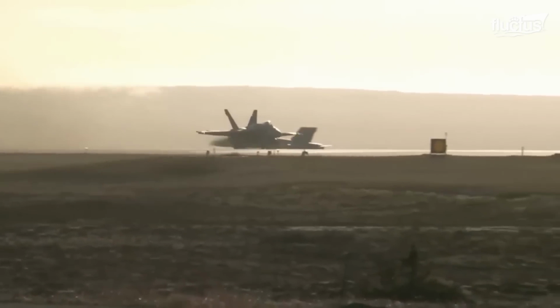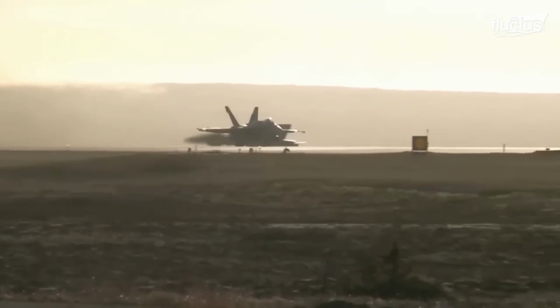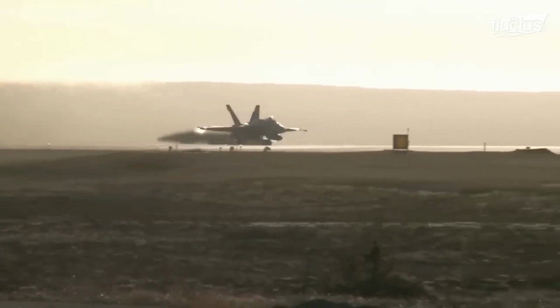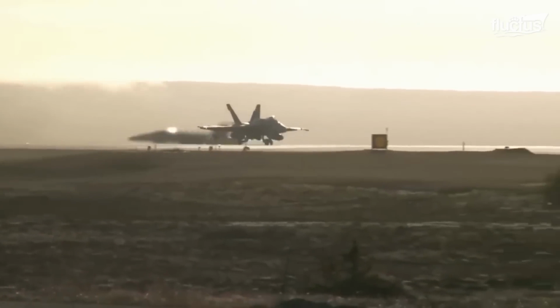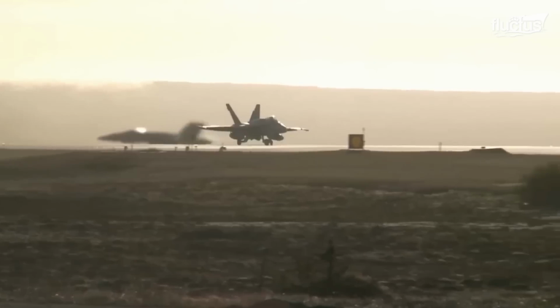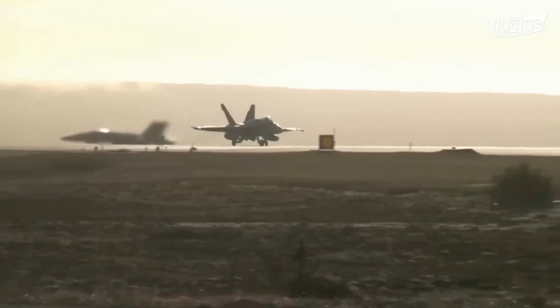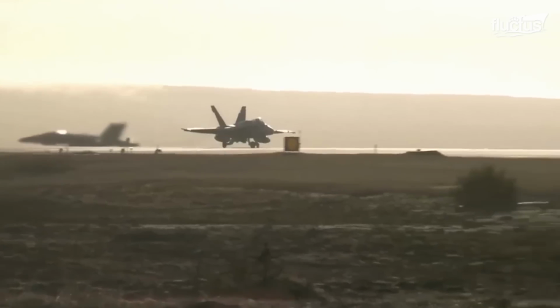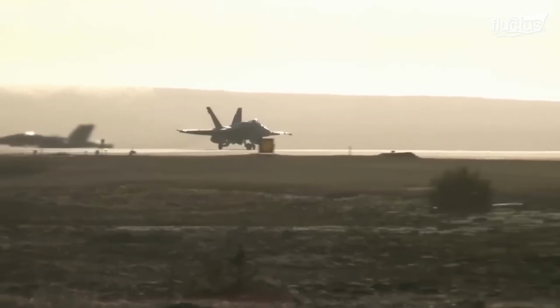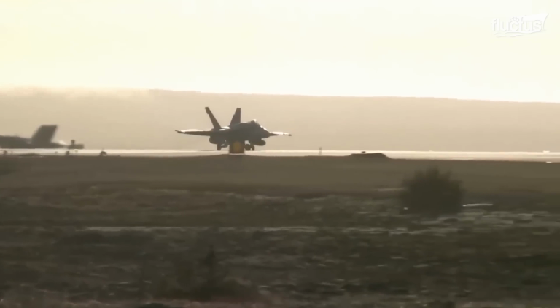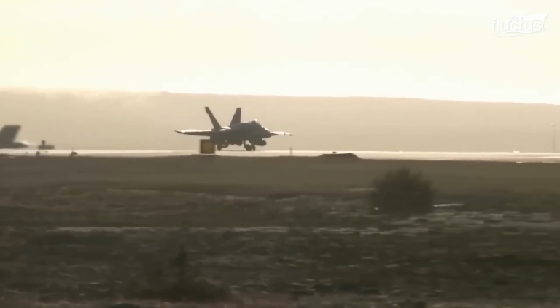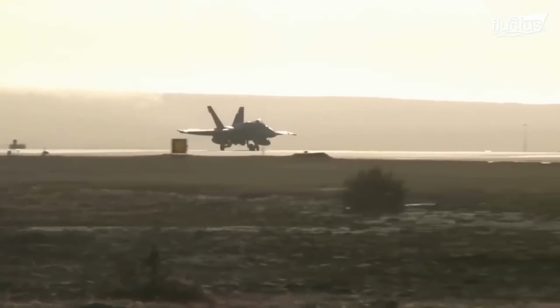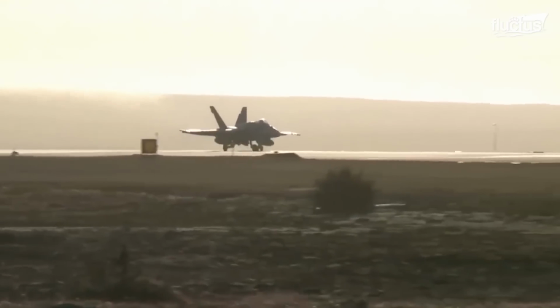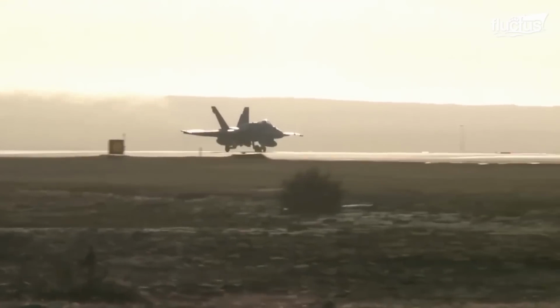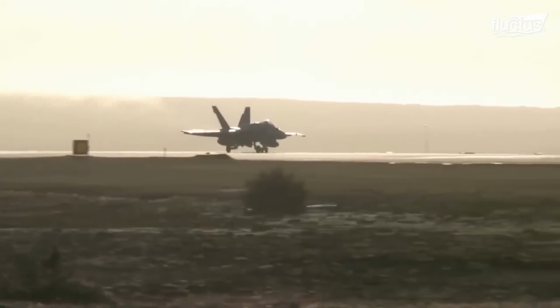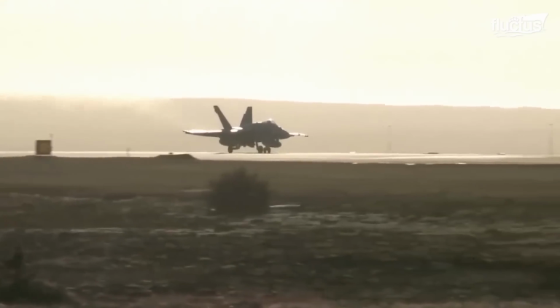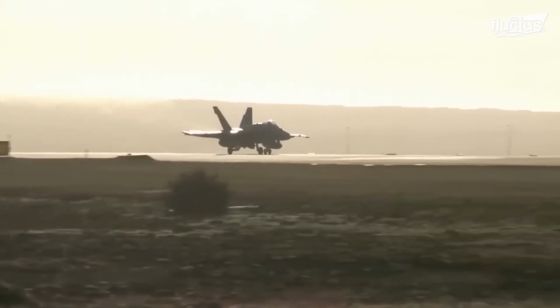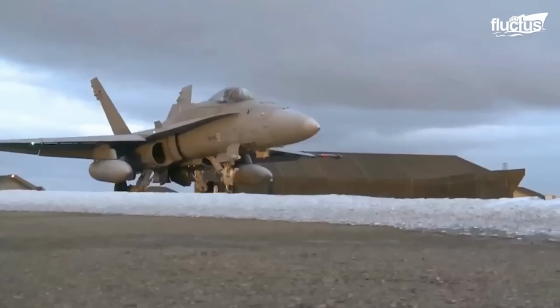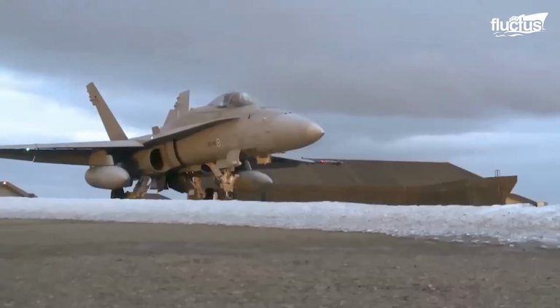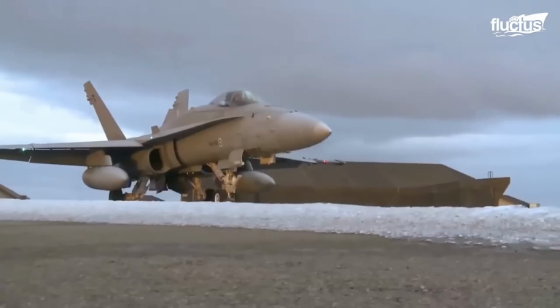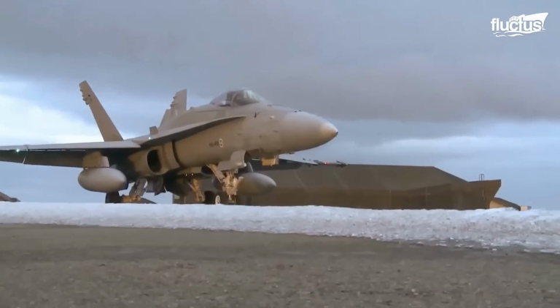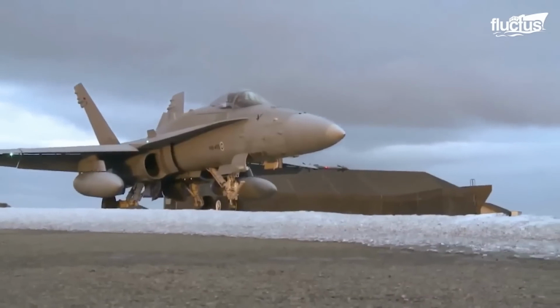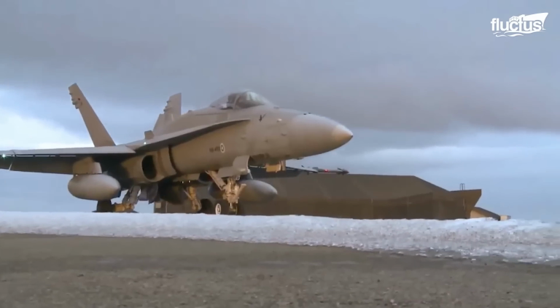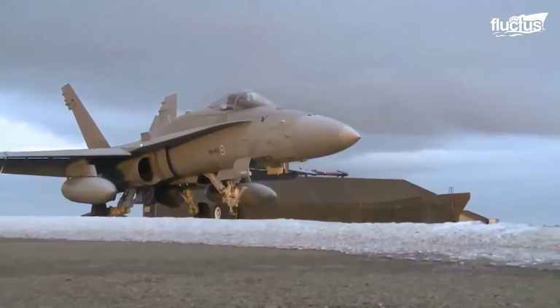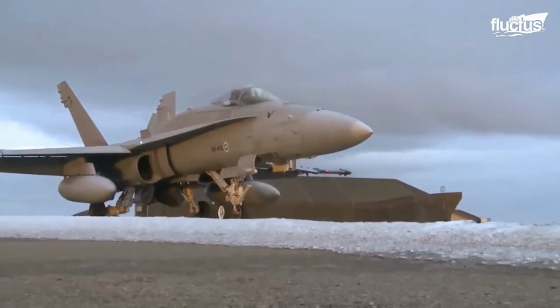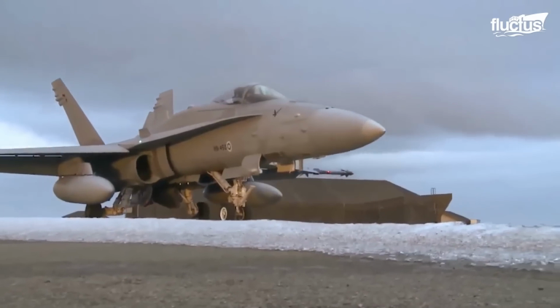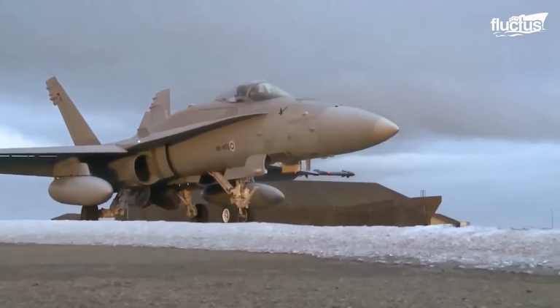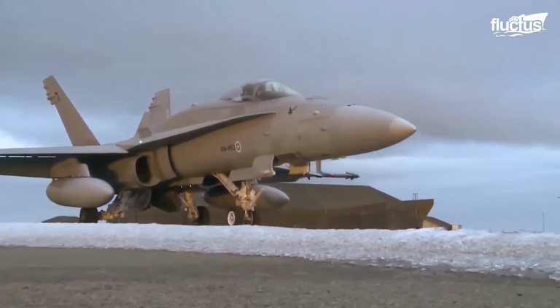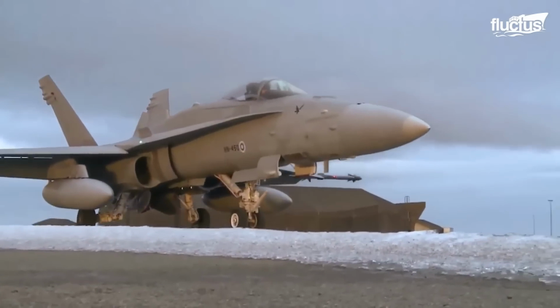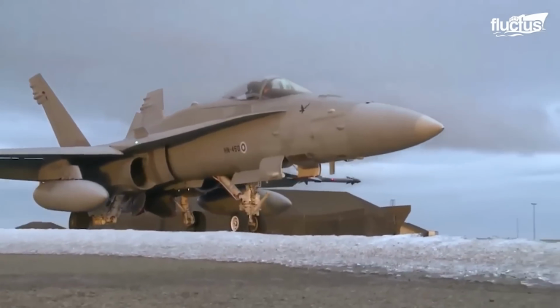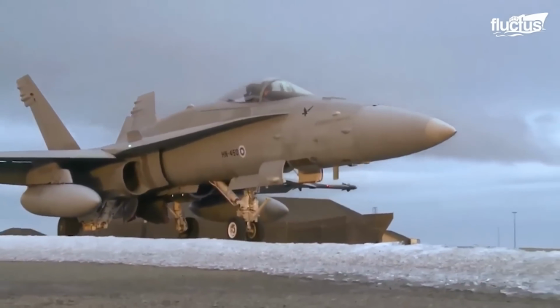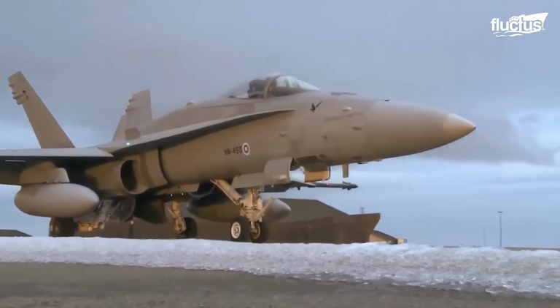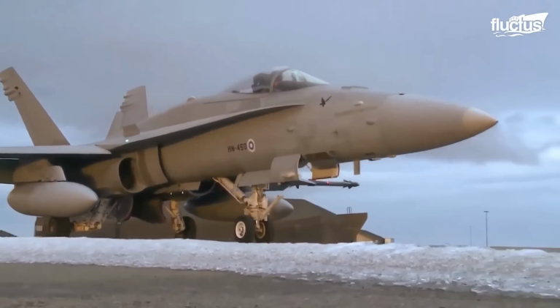But can it manage landing on a narrow, rural roadway in the forests of Finland? As a matter of fact, it can.